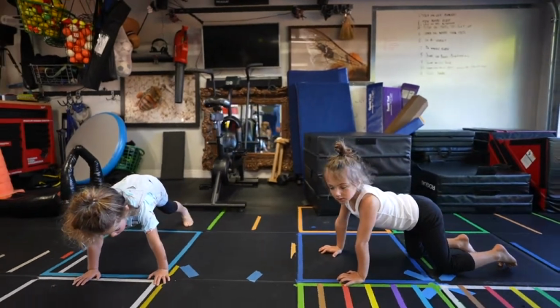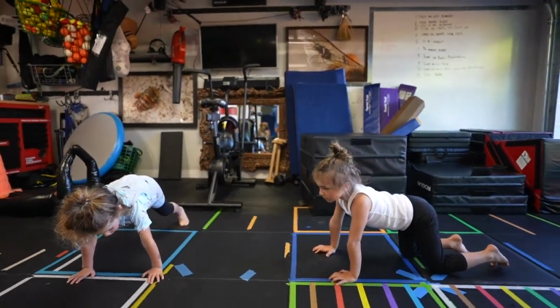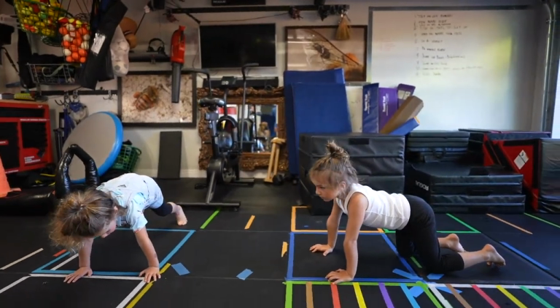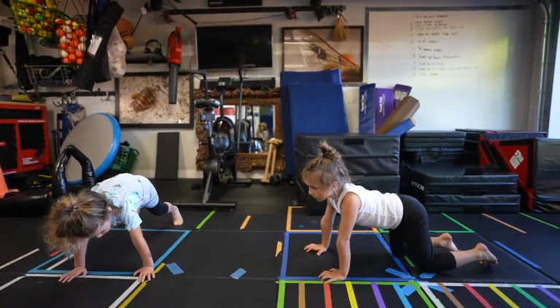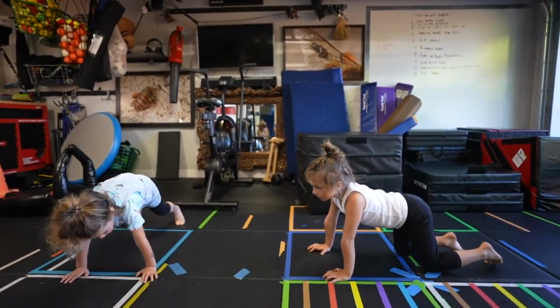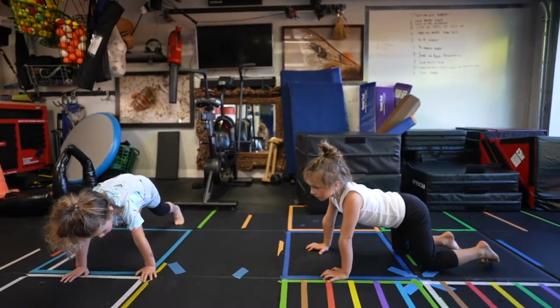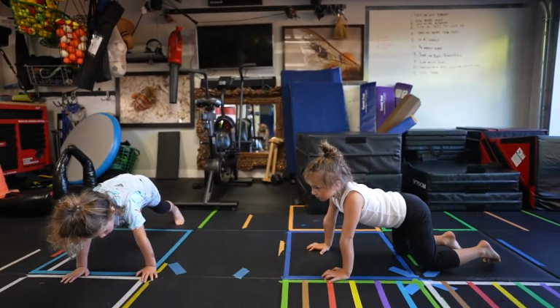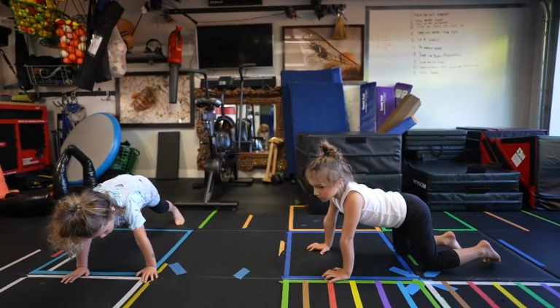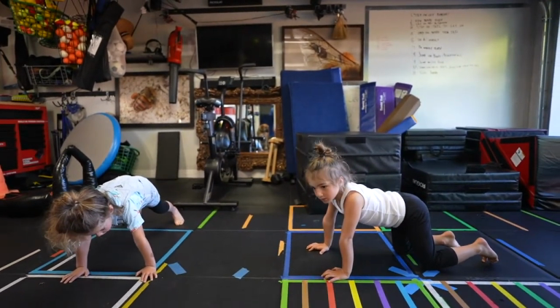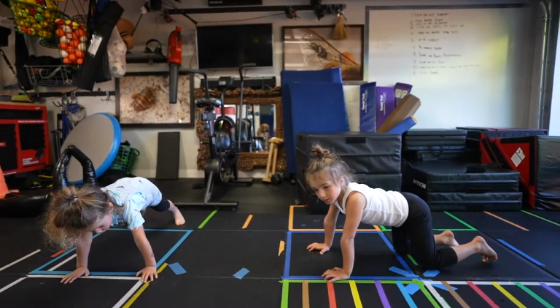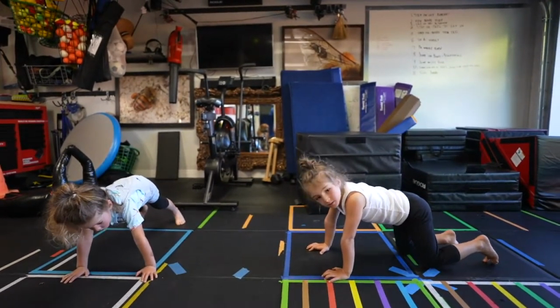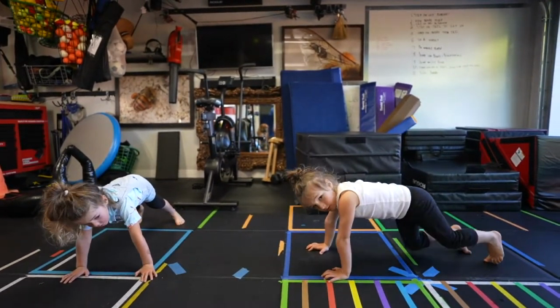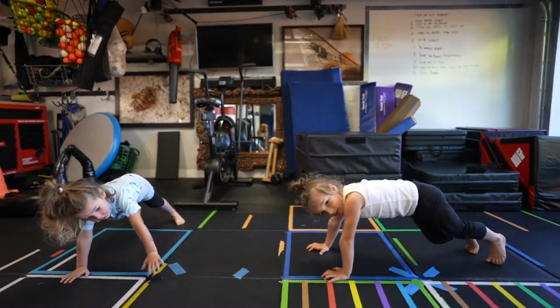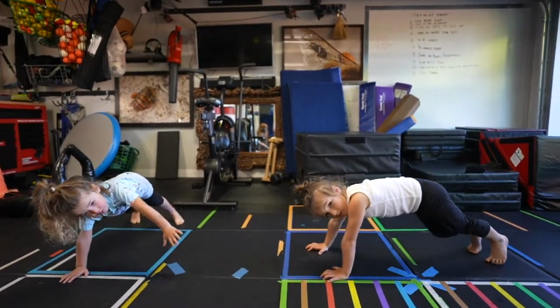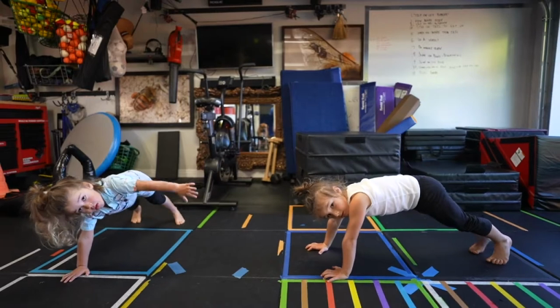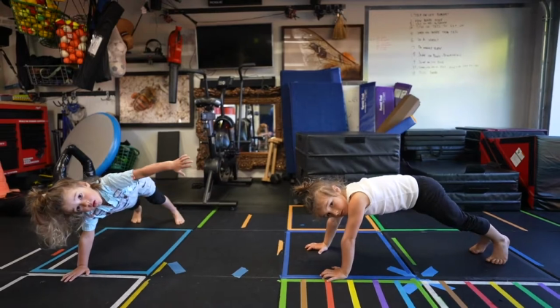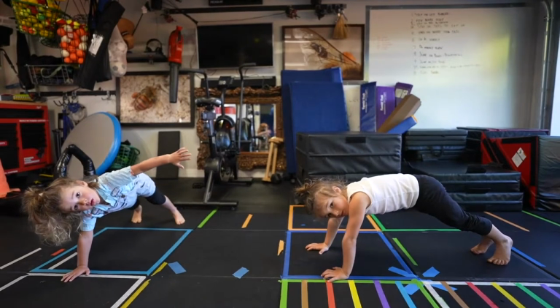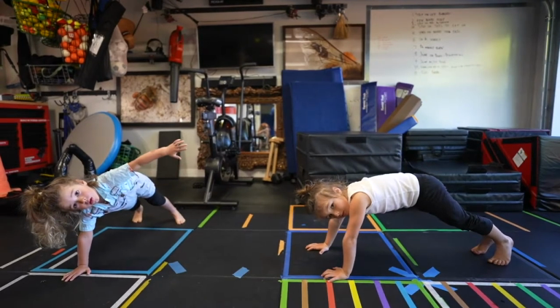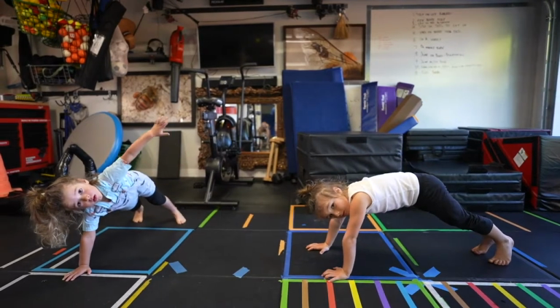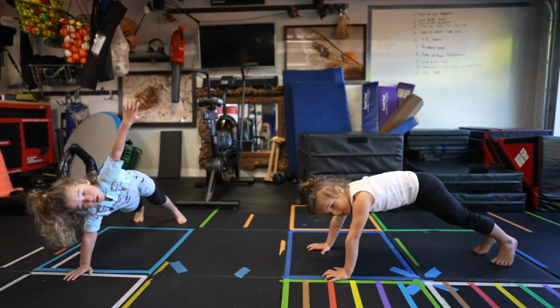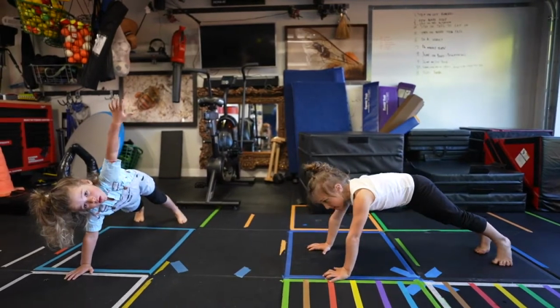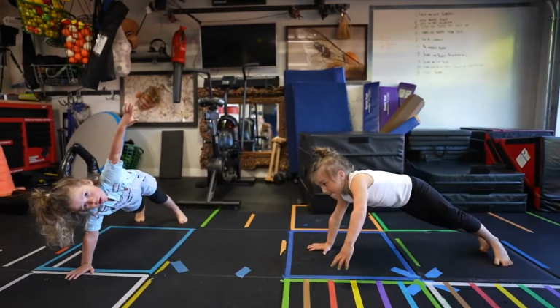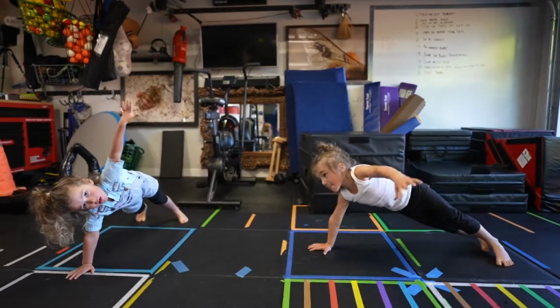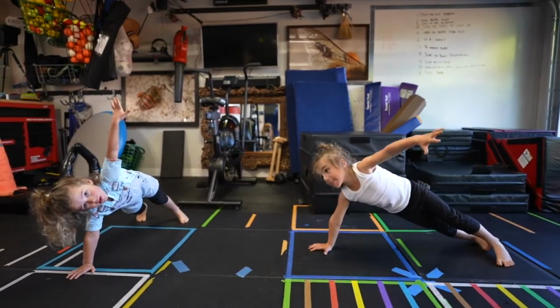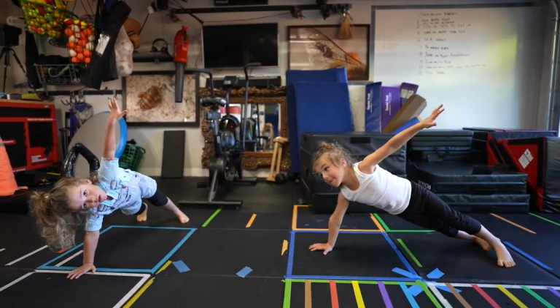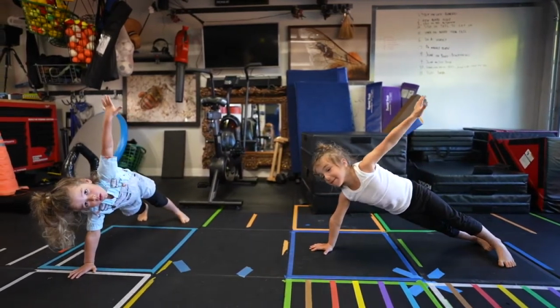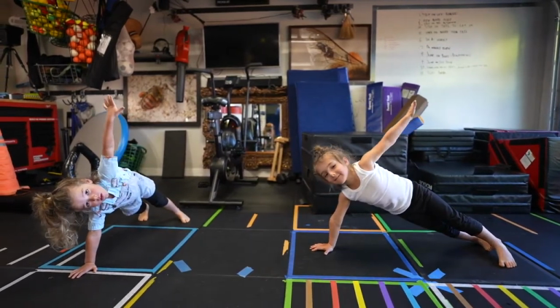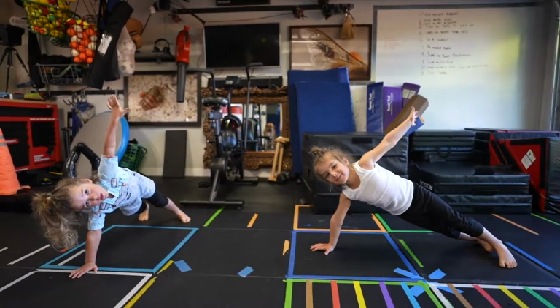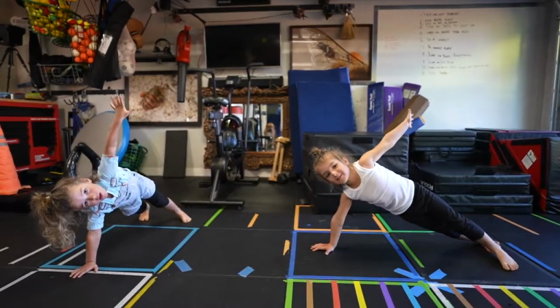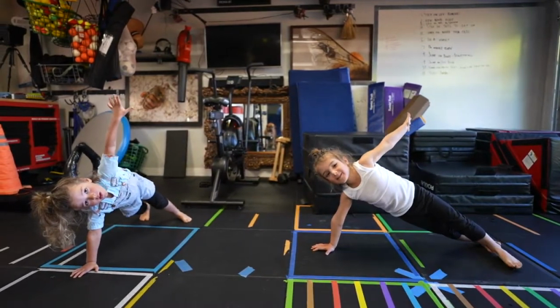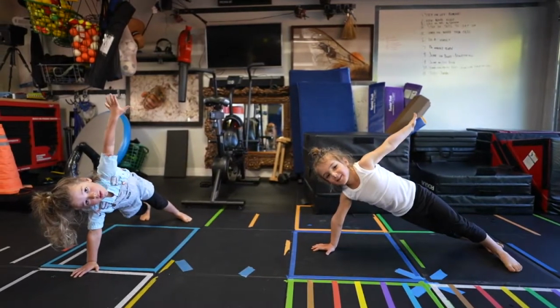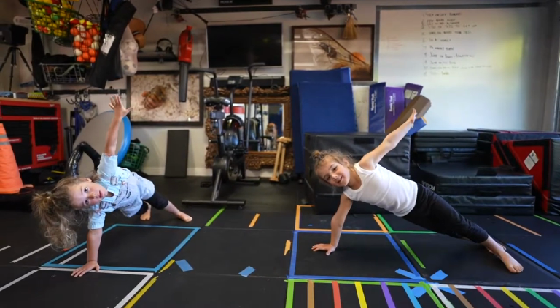Okay, ready? Up, Avi. Okay, lift one hand up. 1, 2, 3, 4, 5.